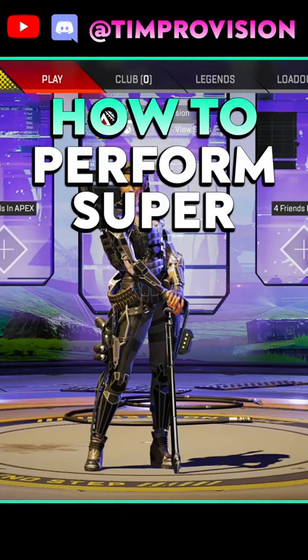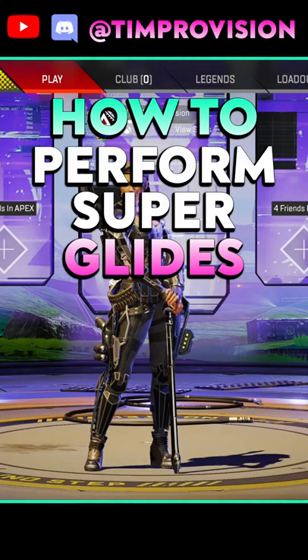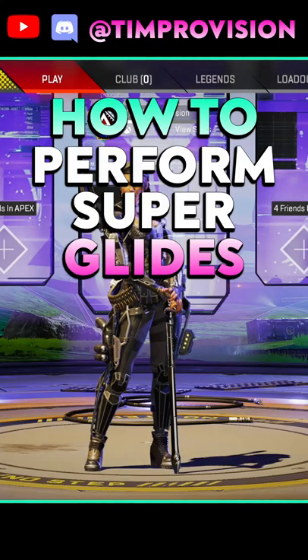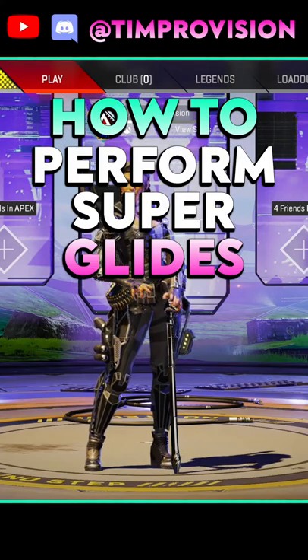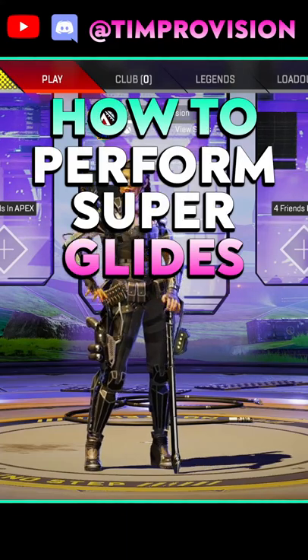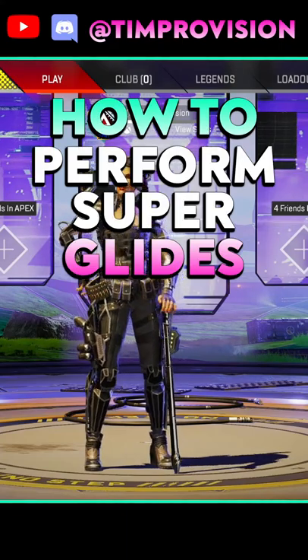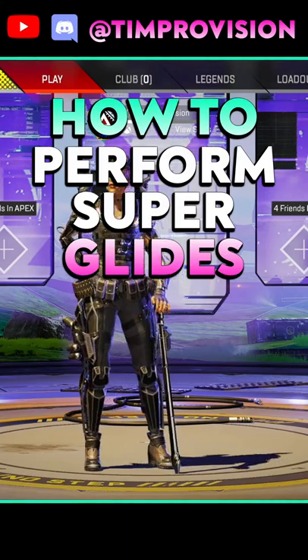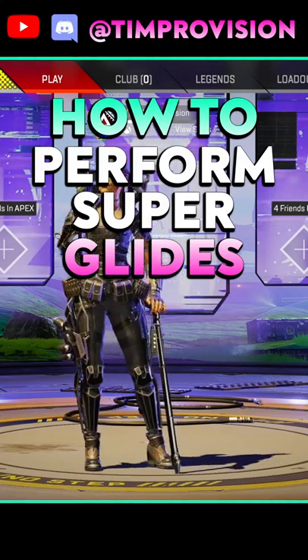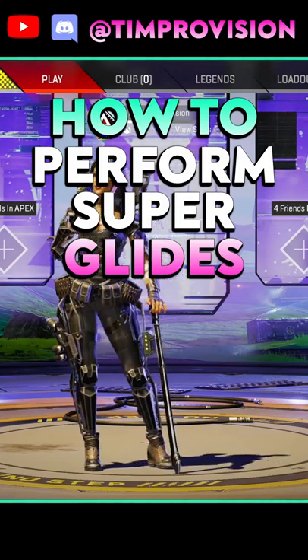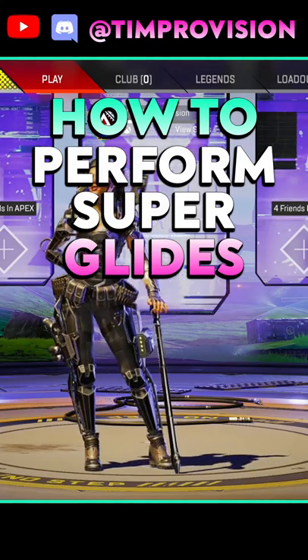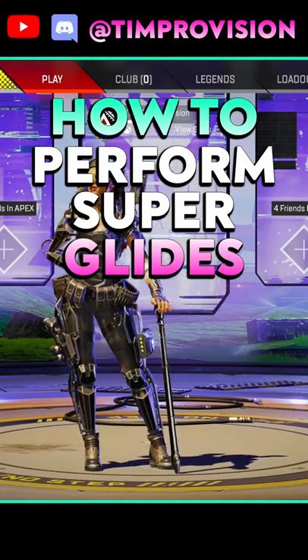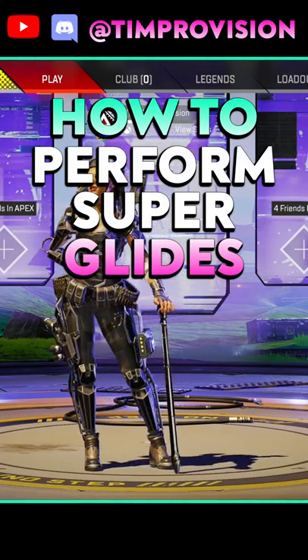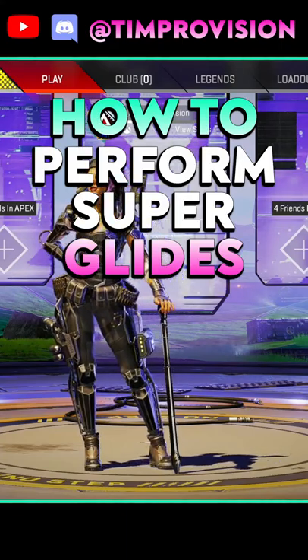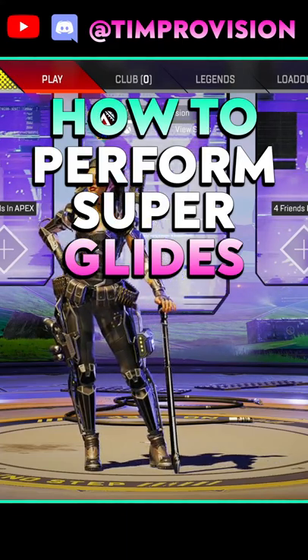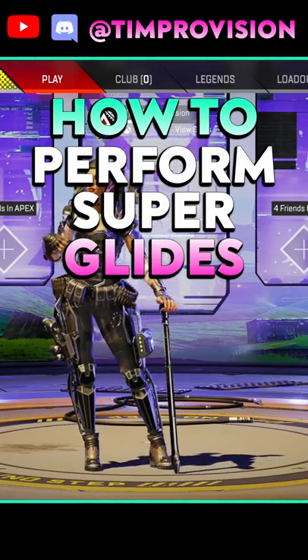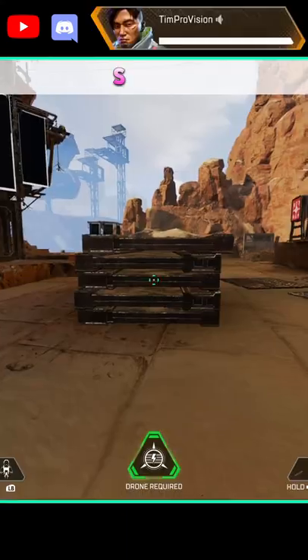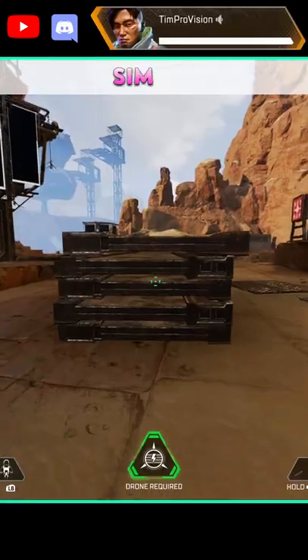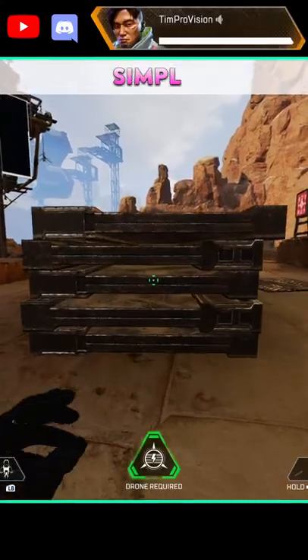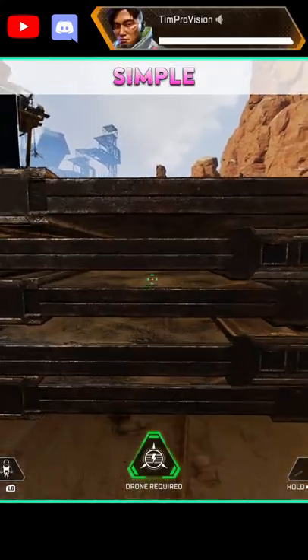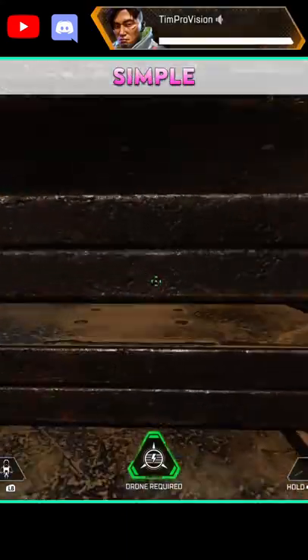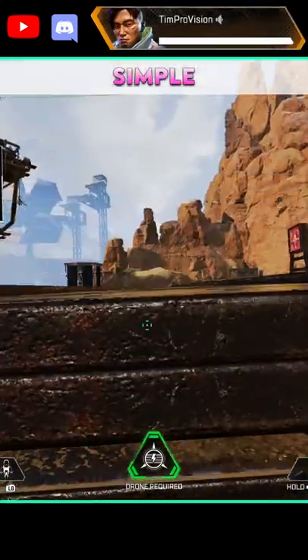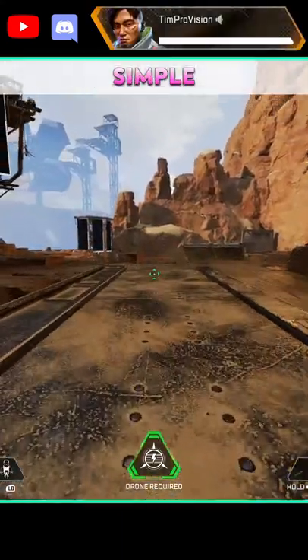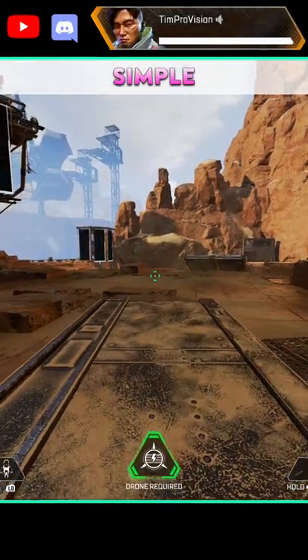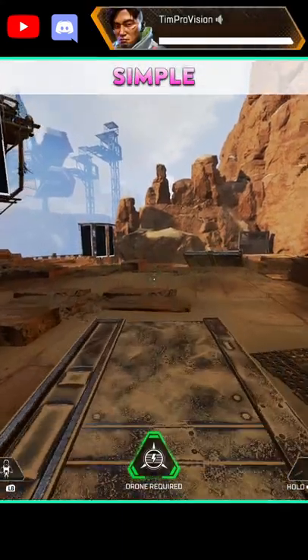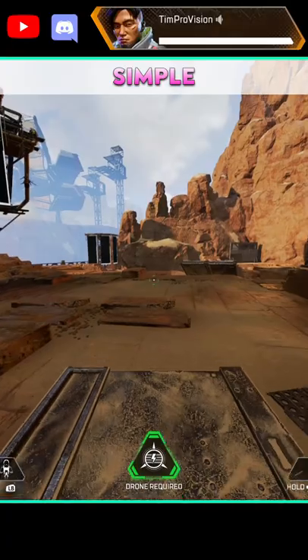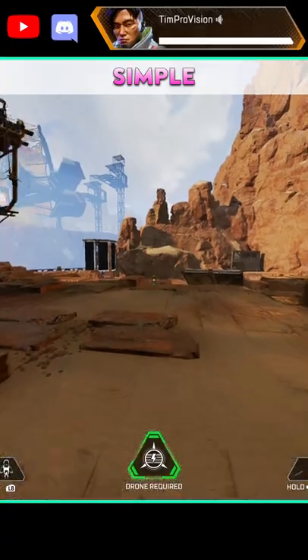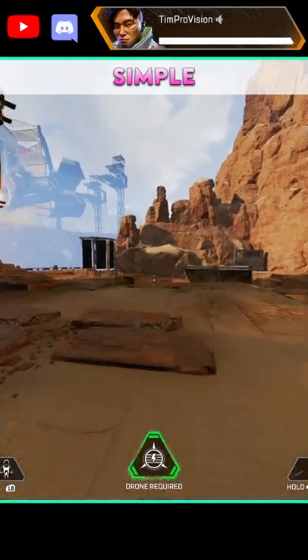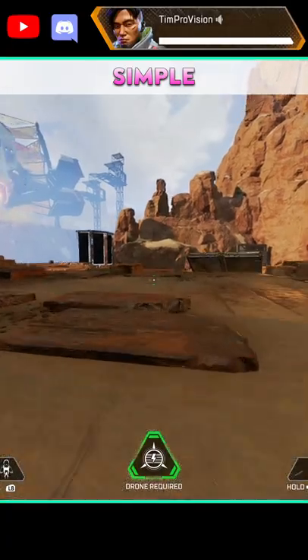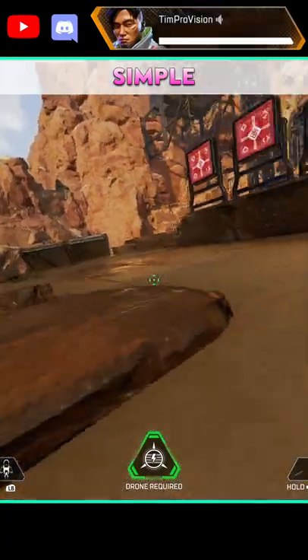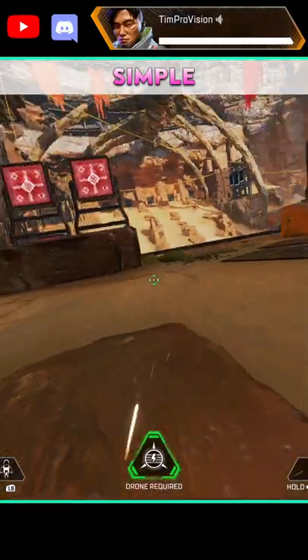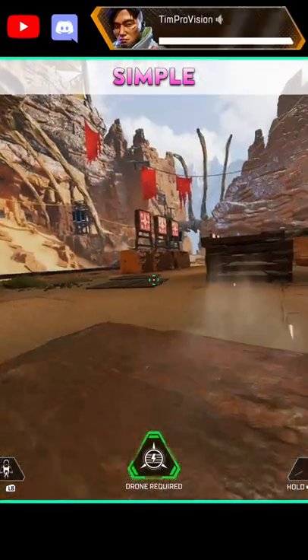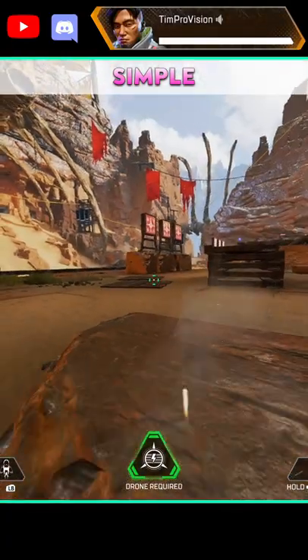Supergliding is becoming more and more used in Apex, here's how to do it. It's actually mega simple, but it does require very specific timing.